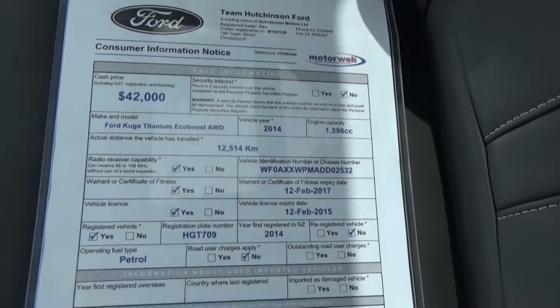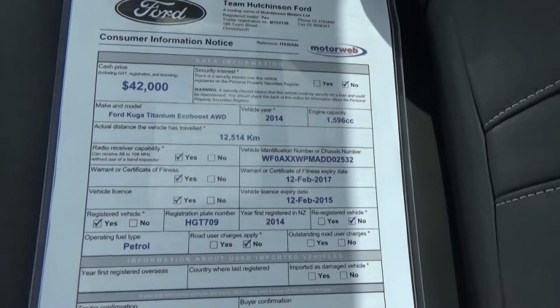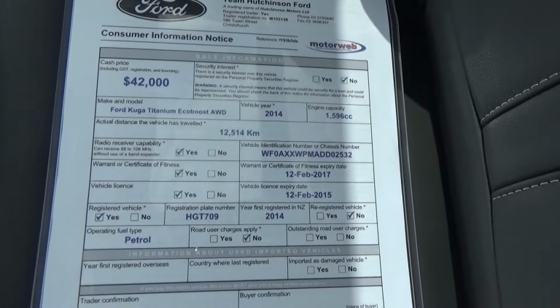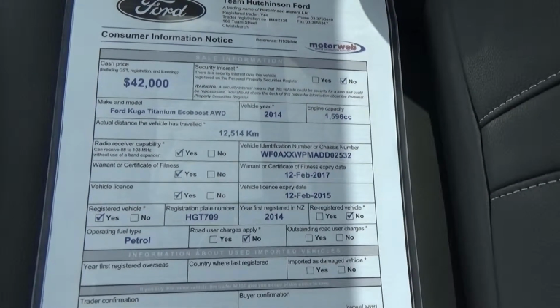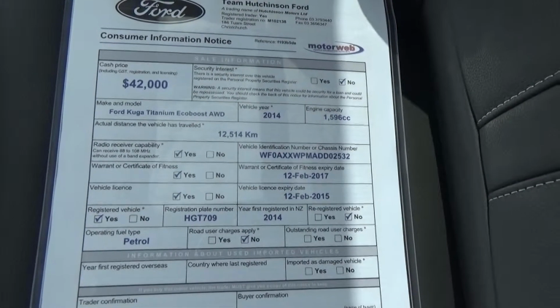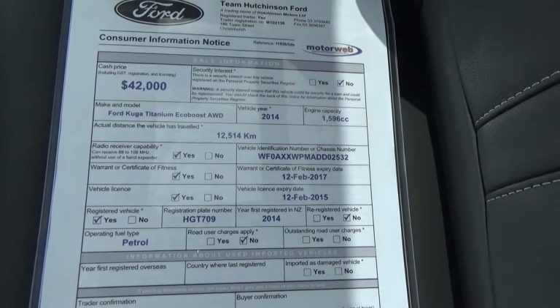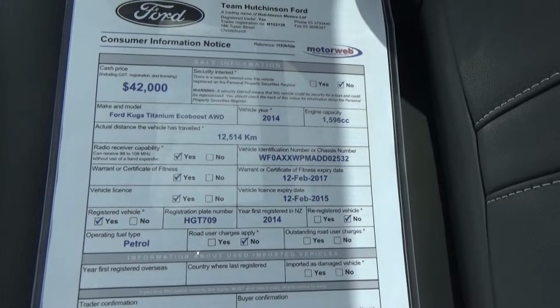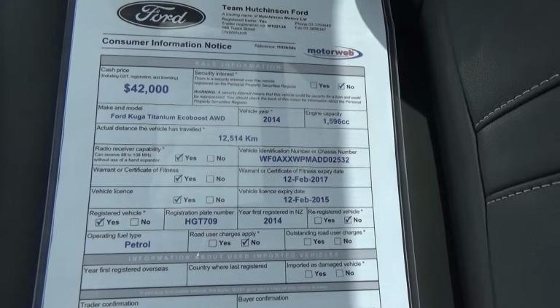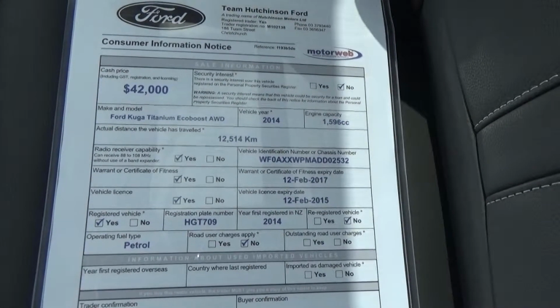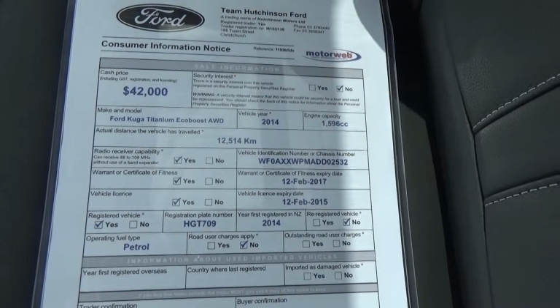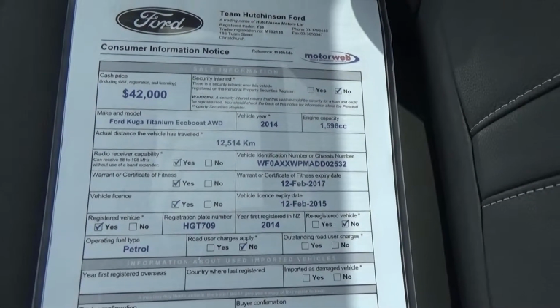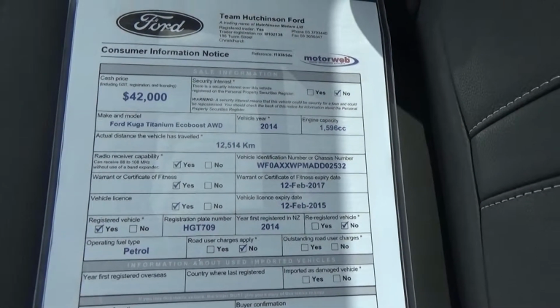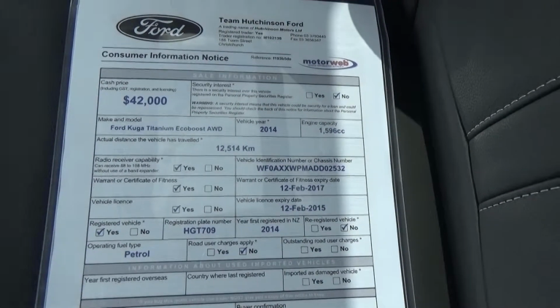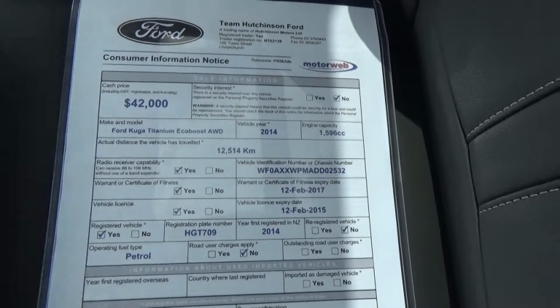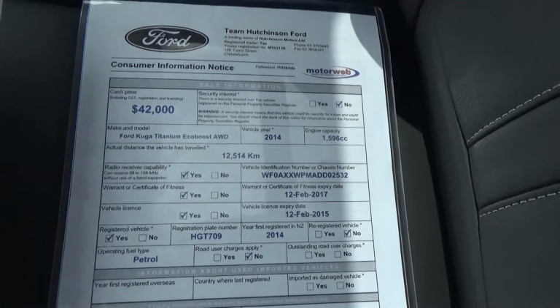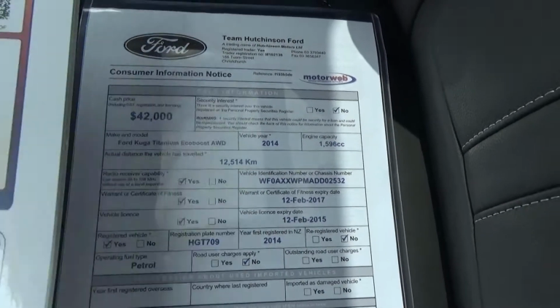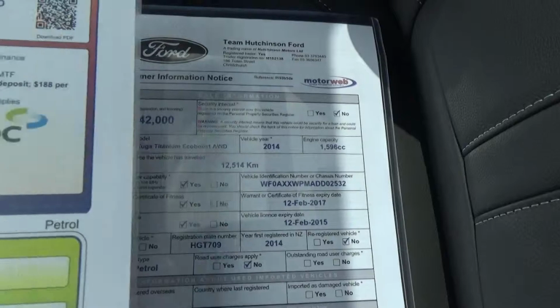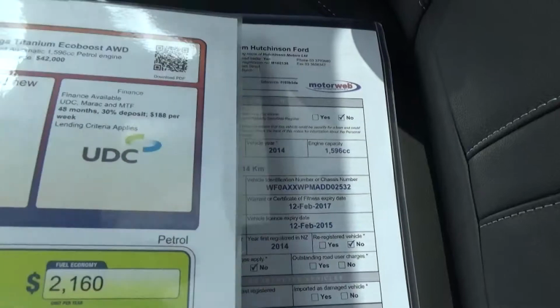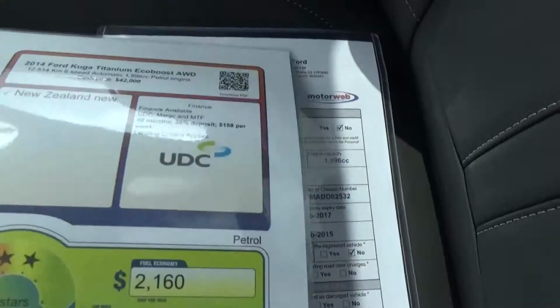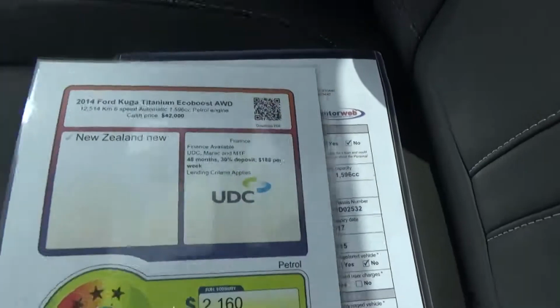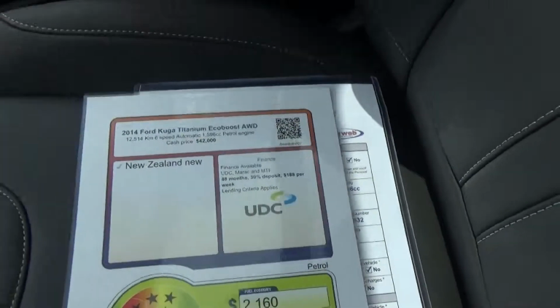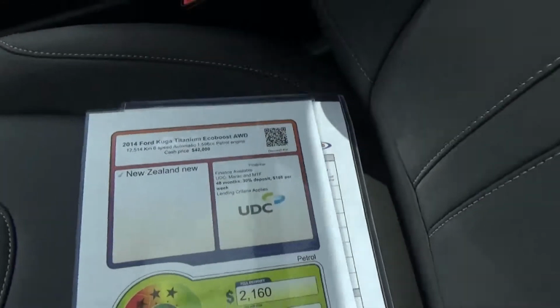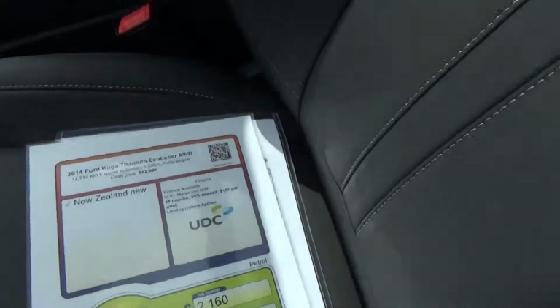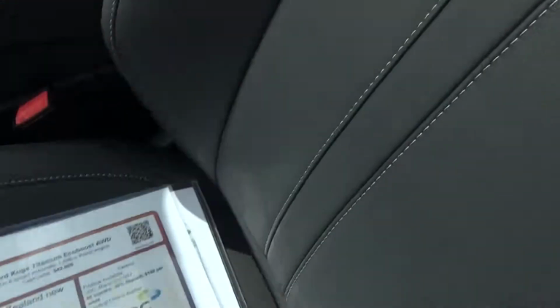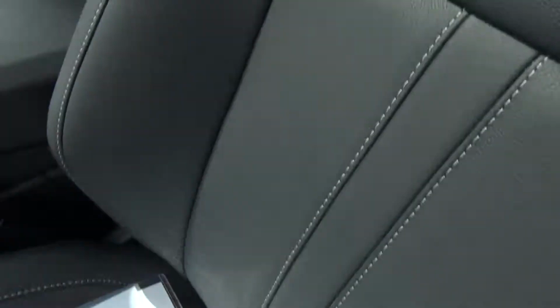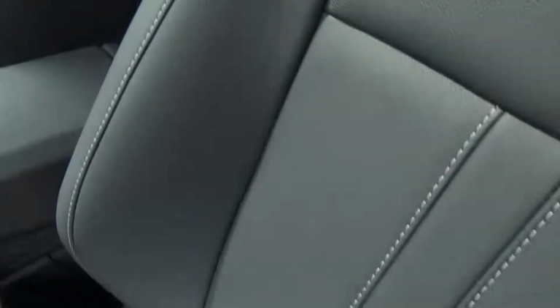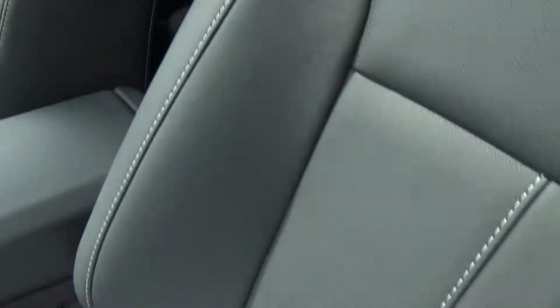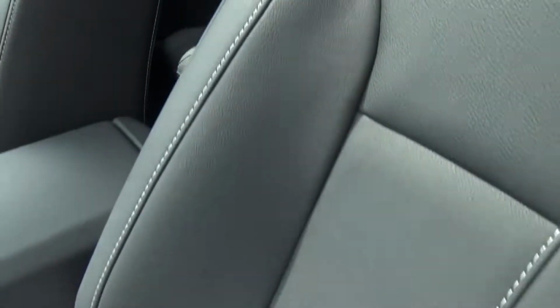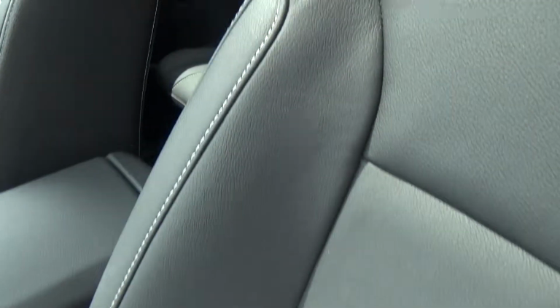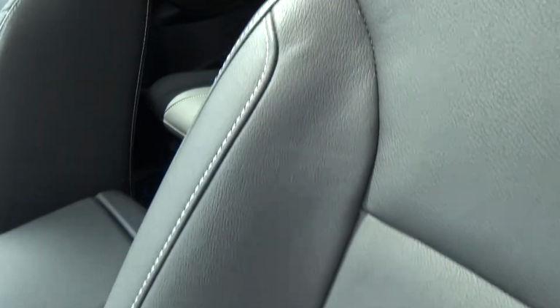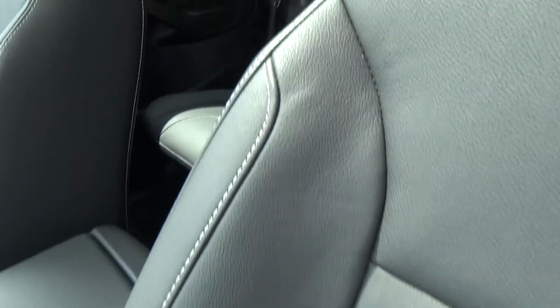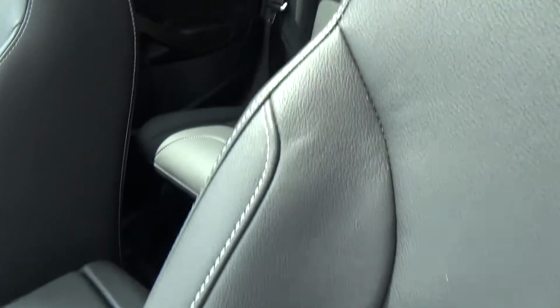Exact kilometres on the vehicle are 12,514. The vehicle has full leather trim.